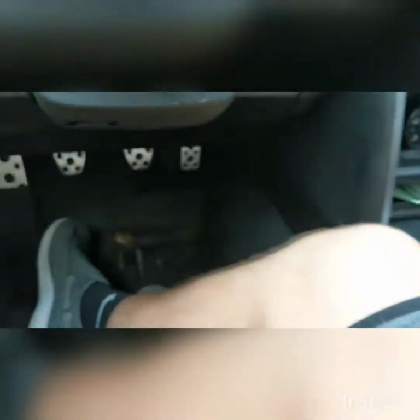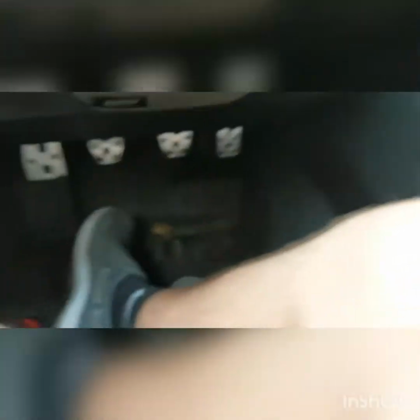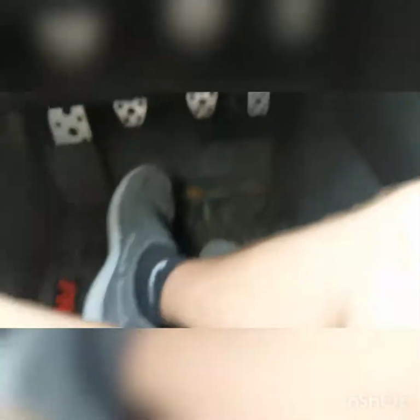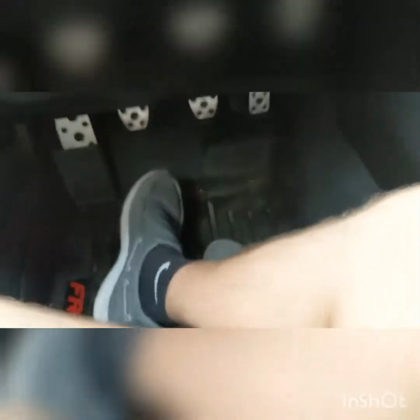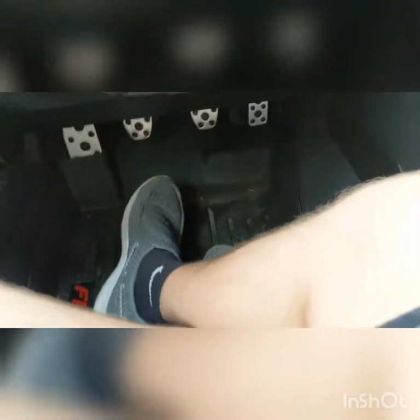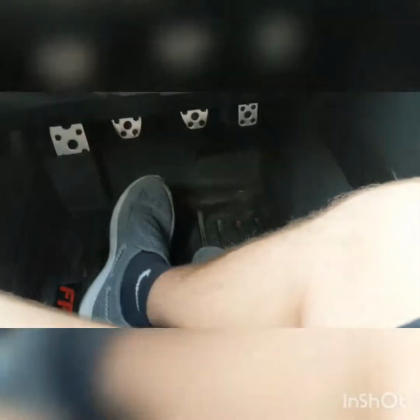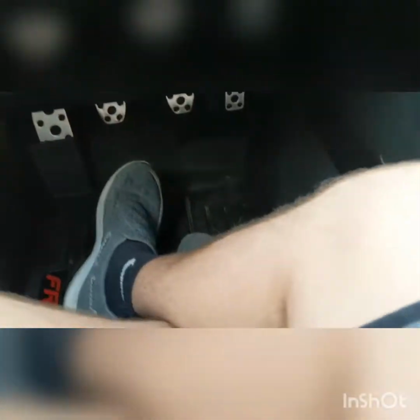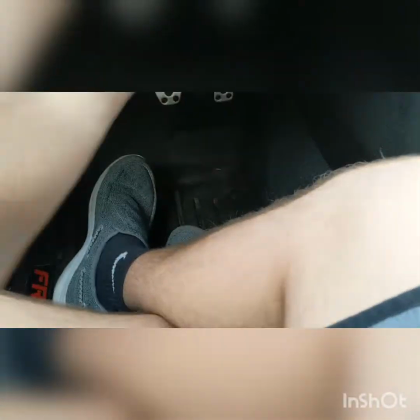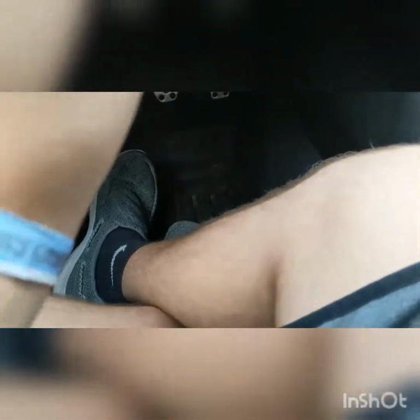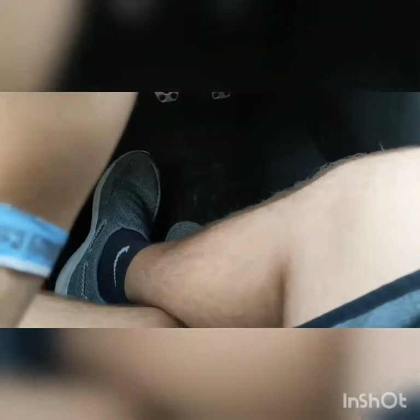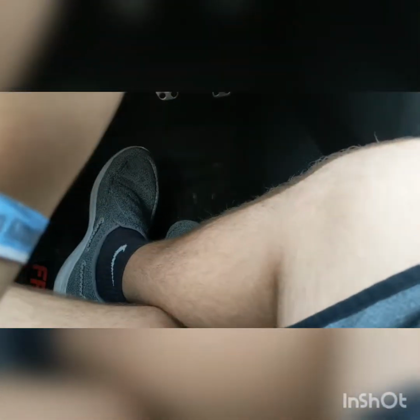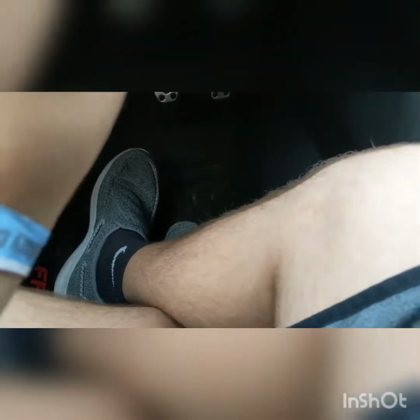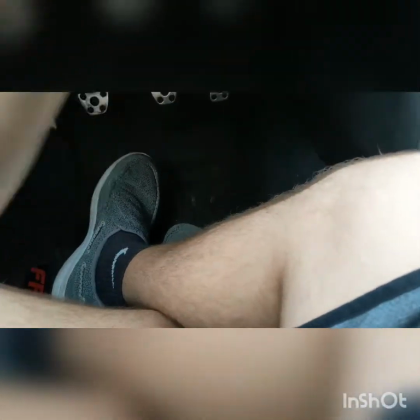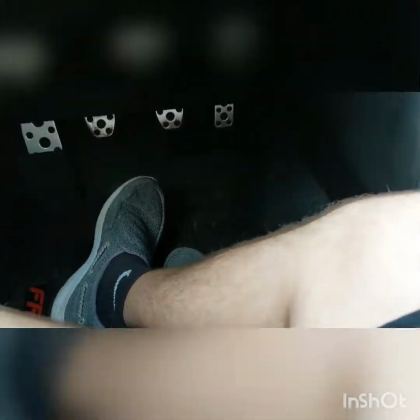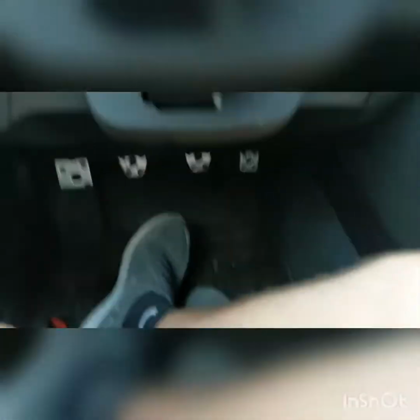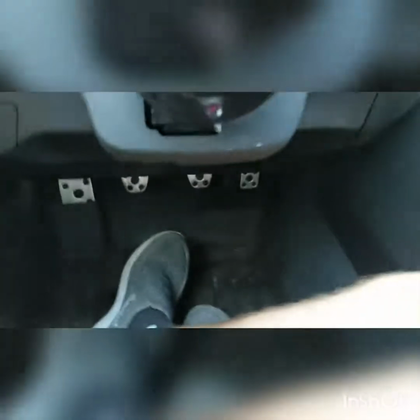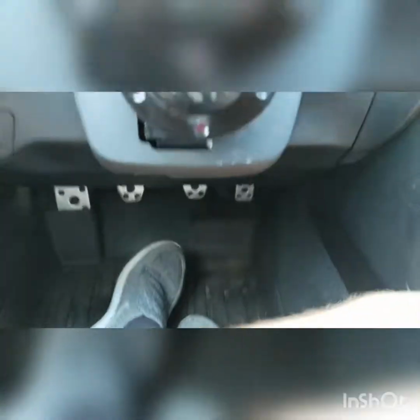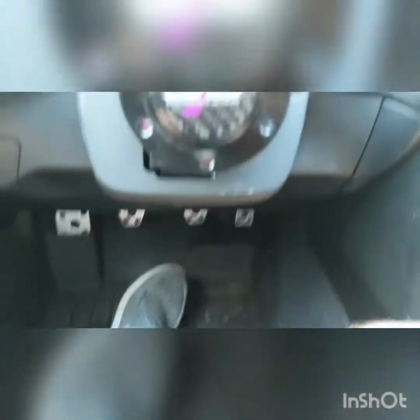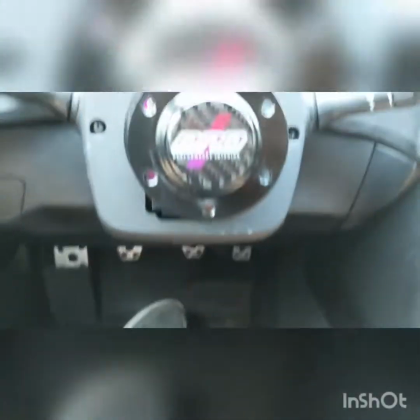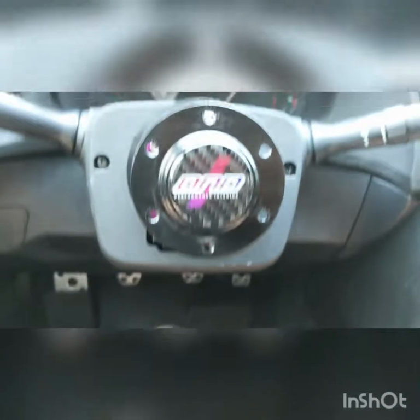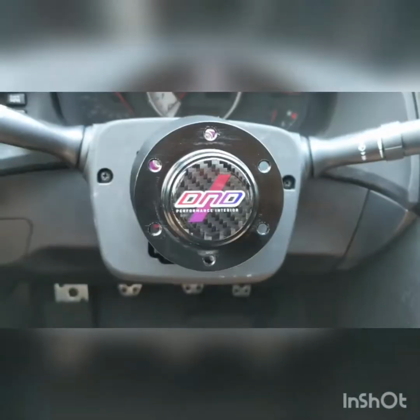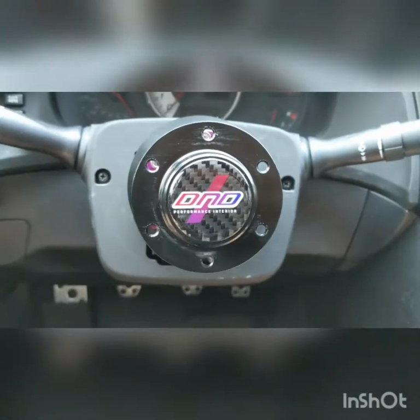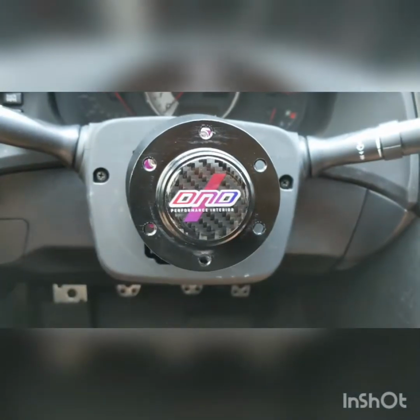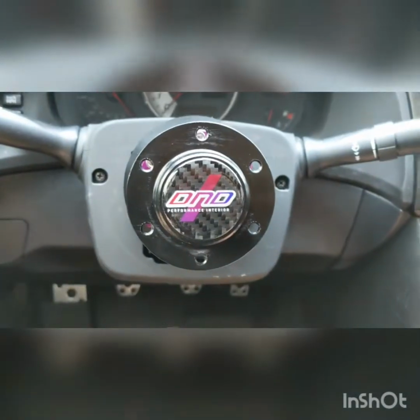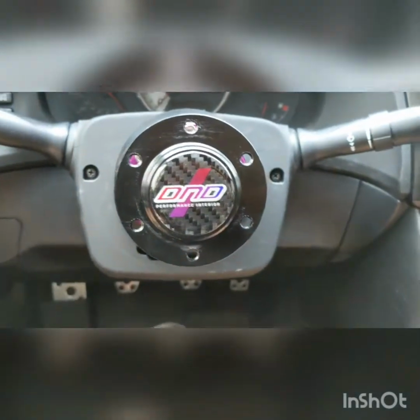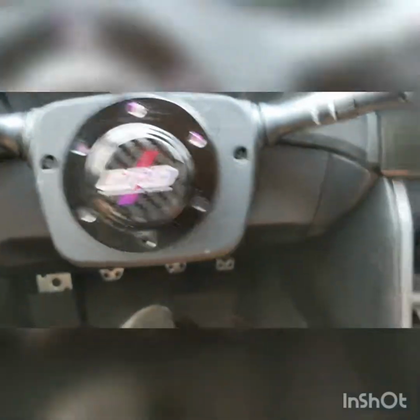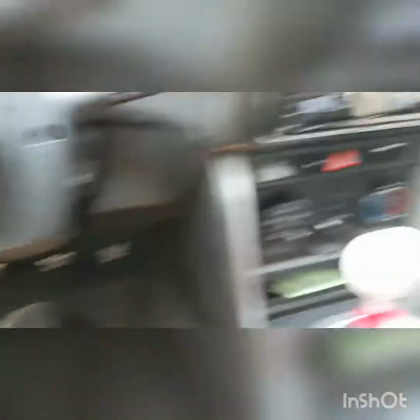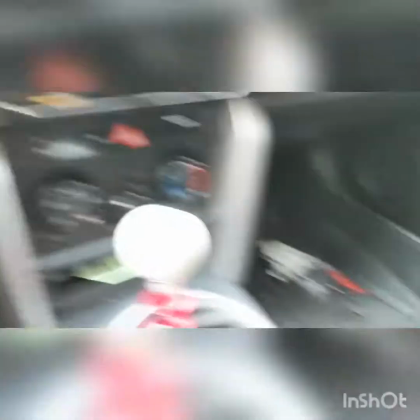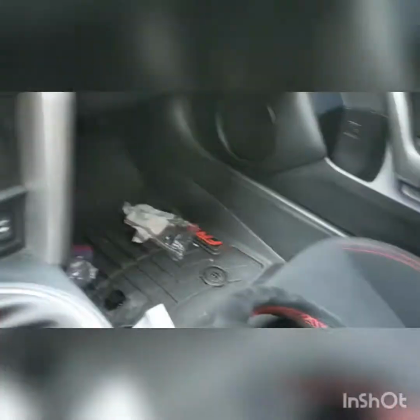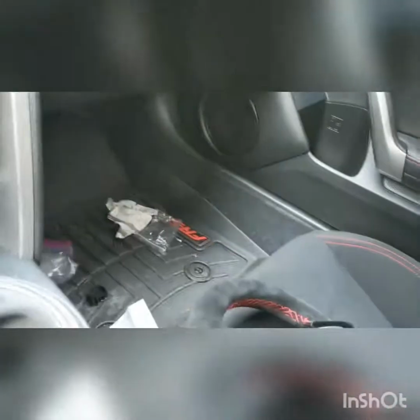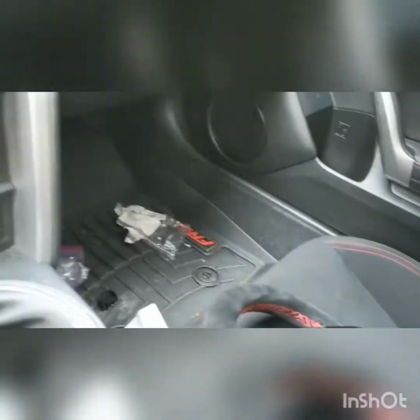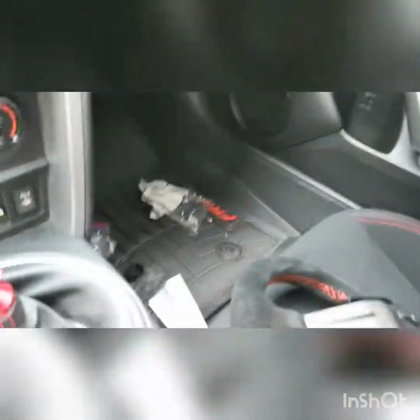So next part is putting the steering wheel on.